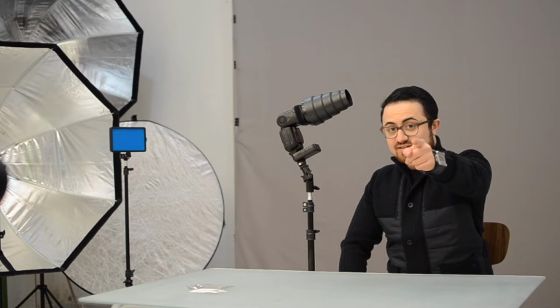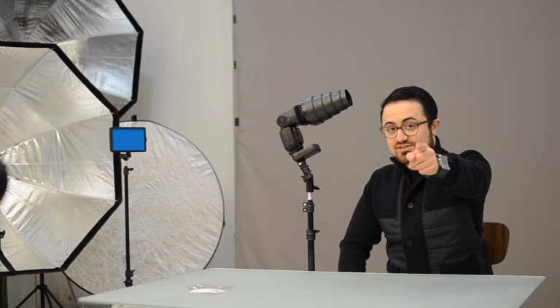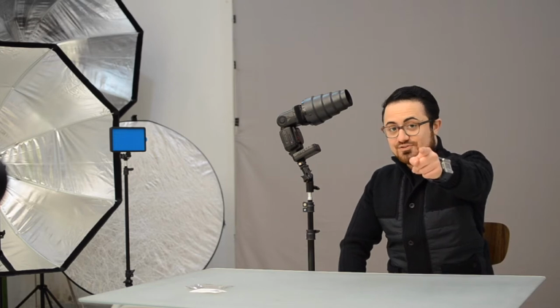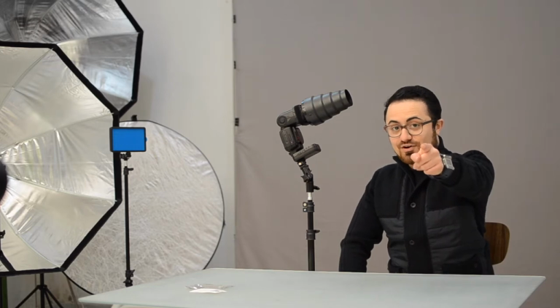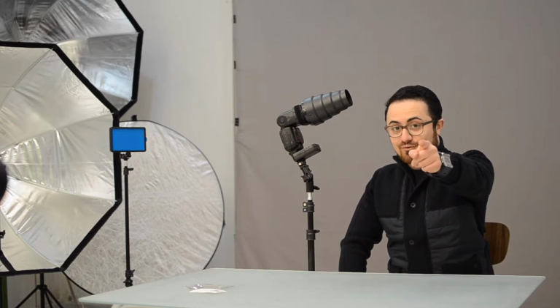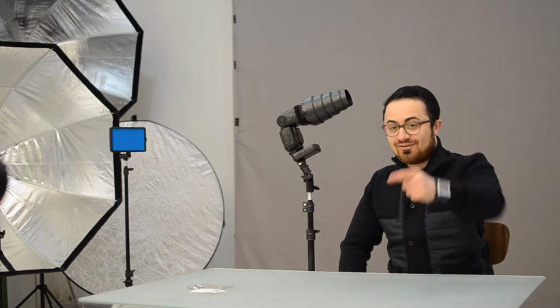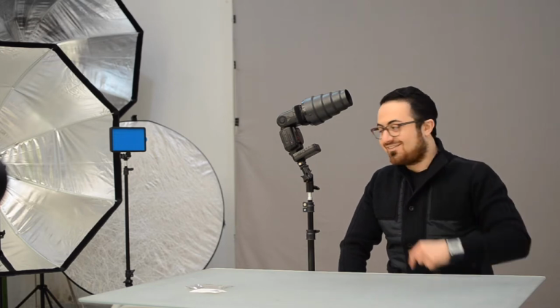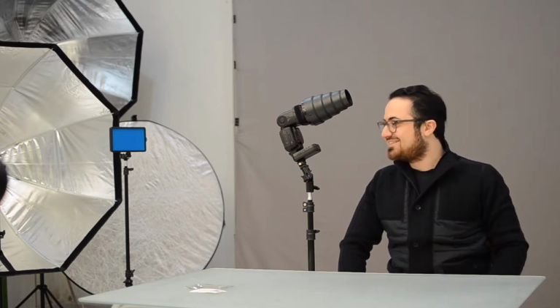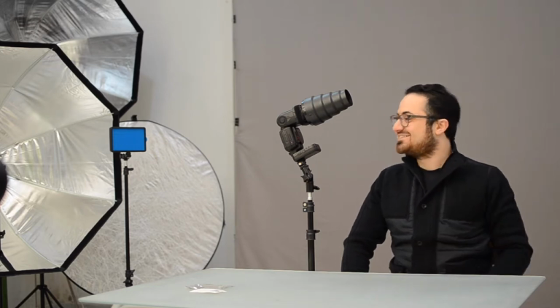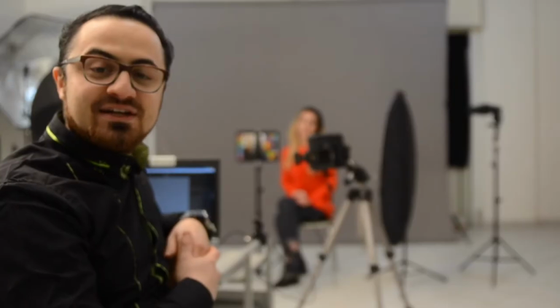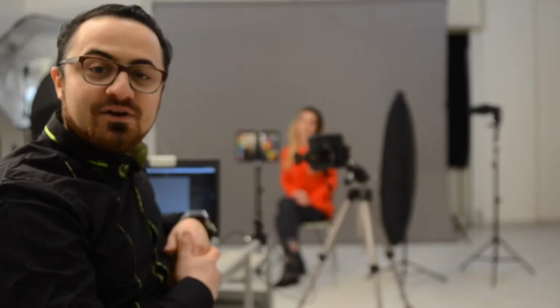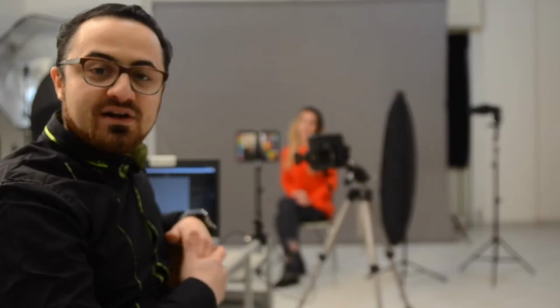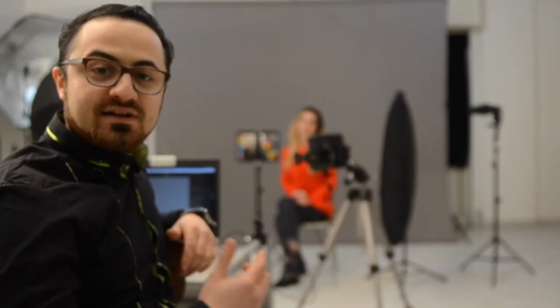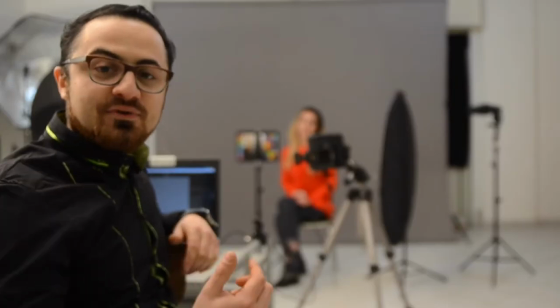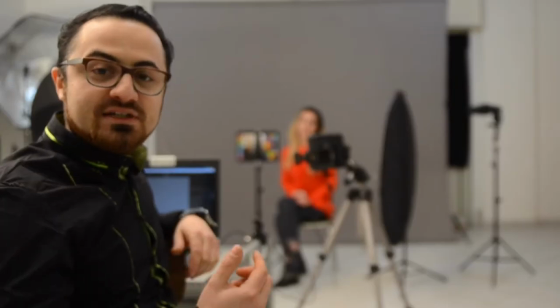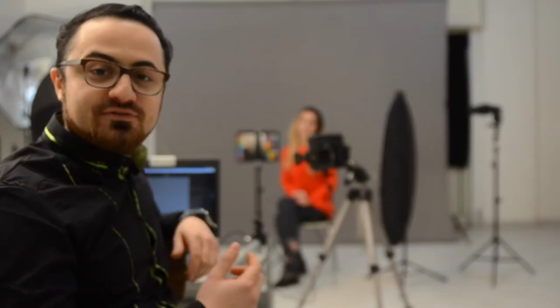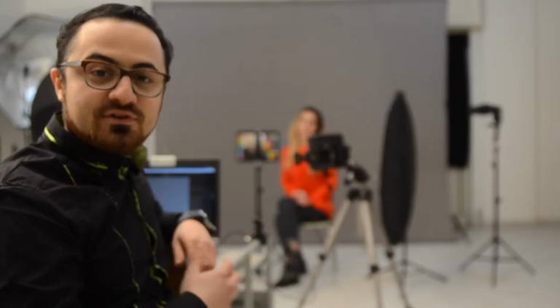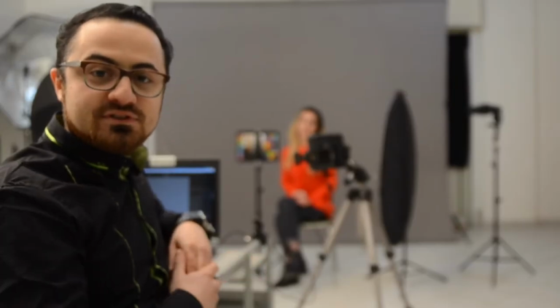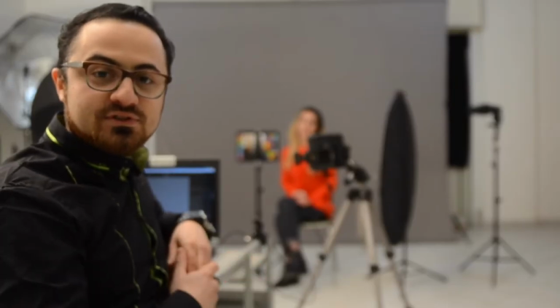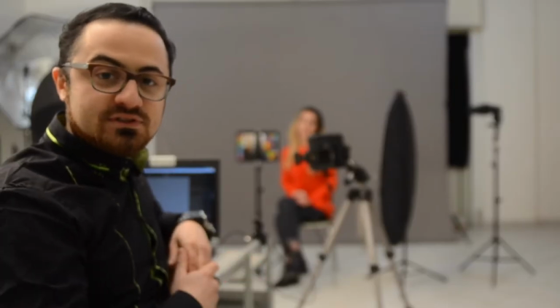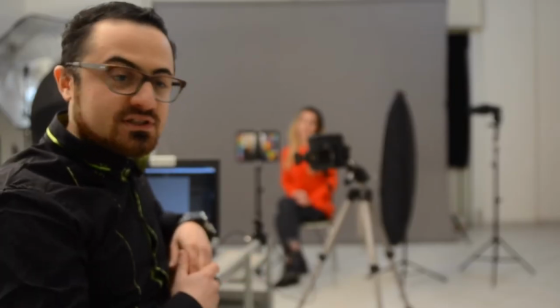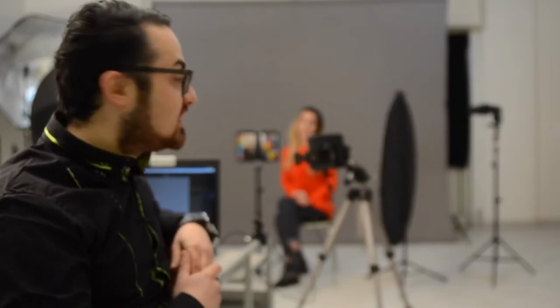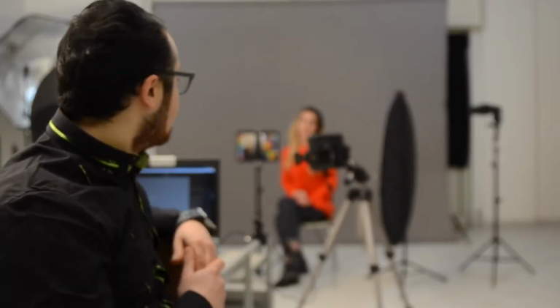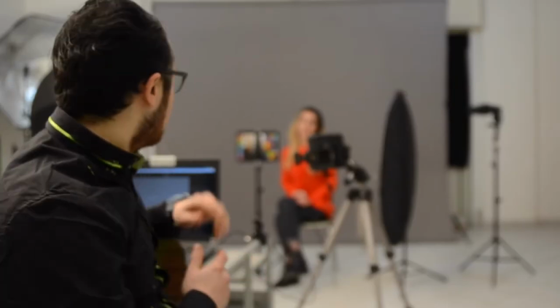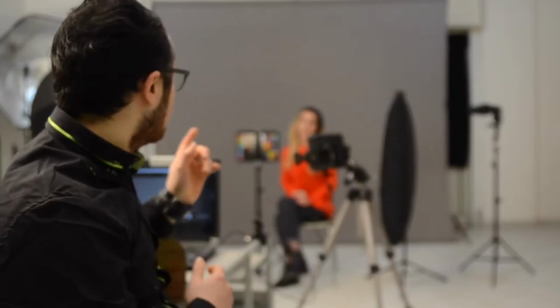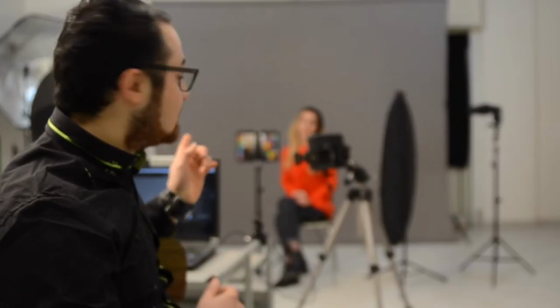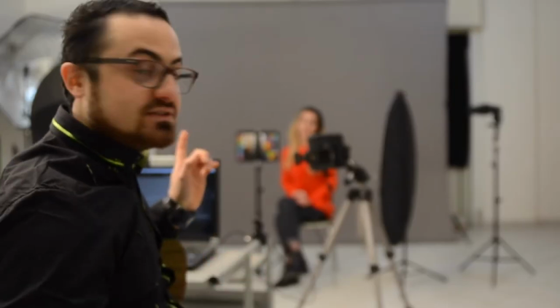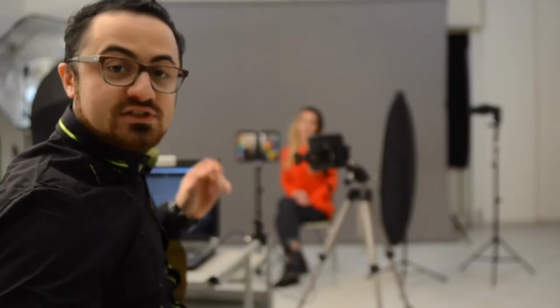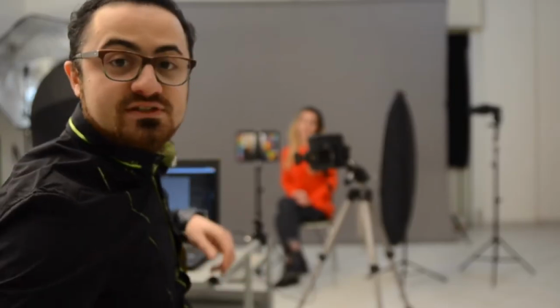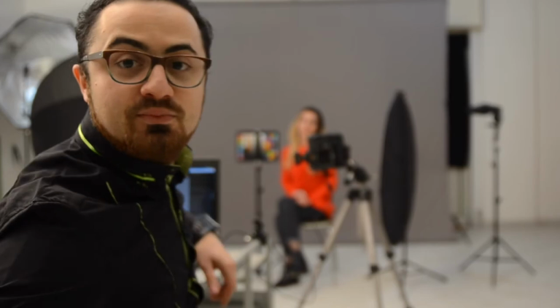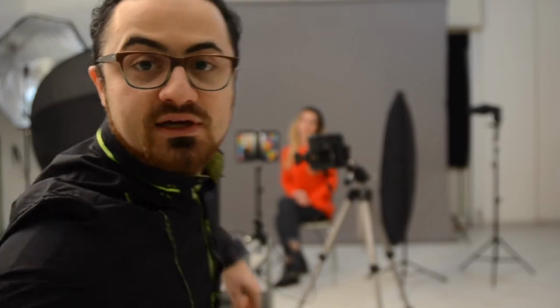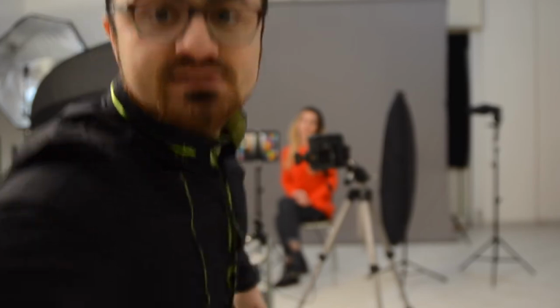See you tomorrow. We are now ready for the shoot. My model is just in place.